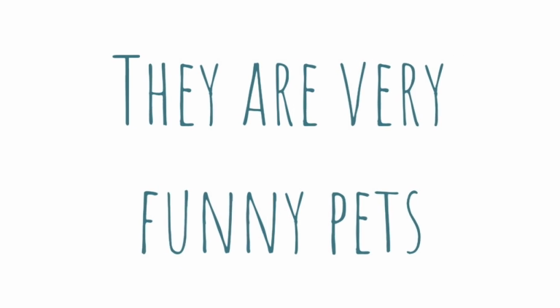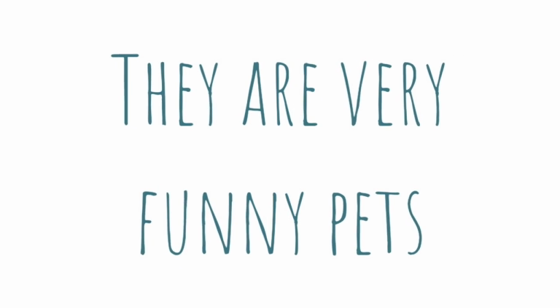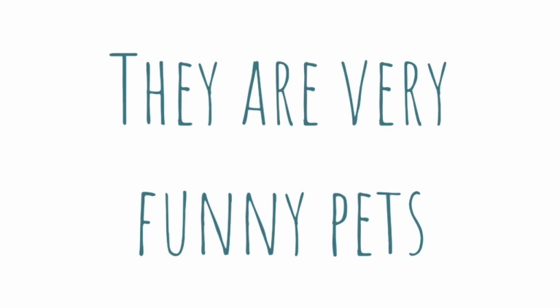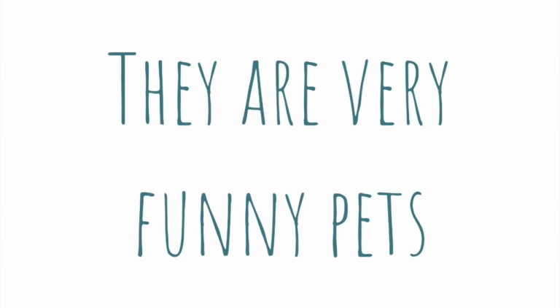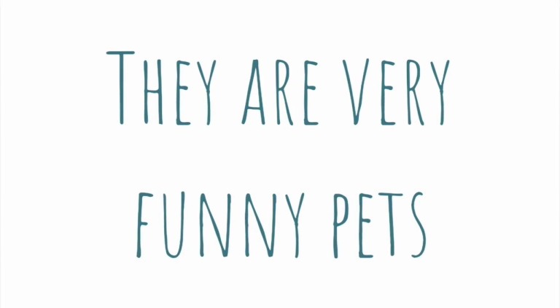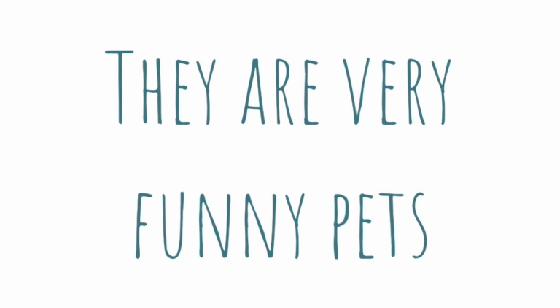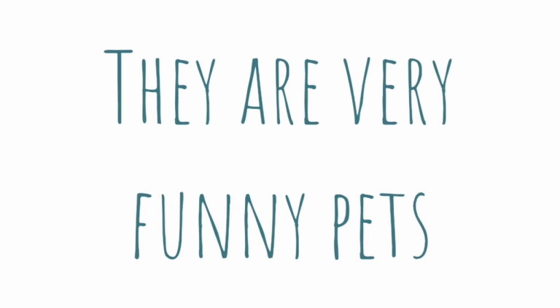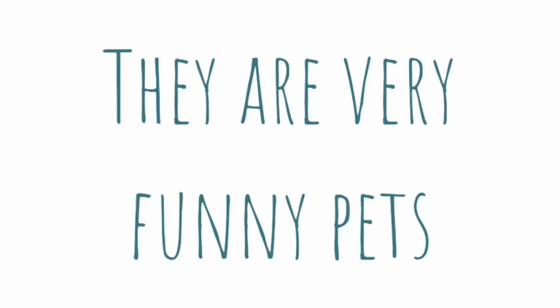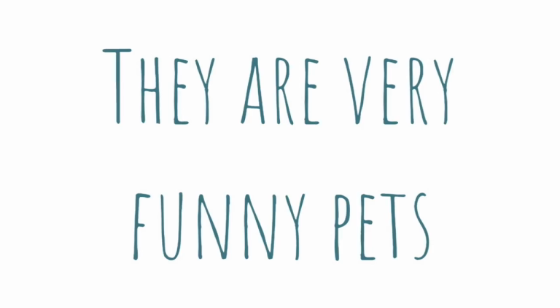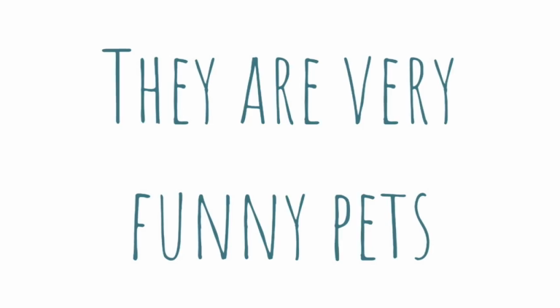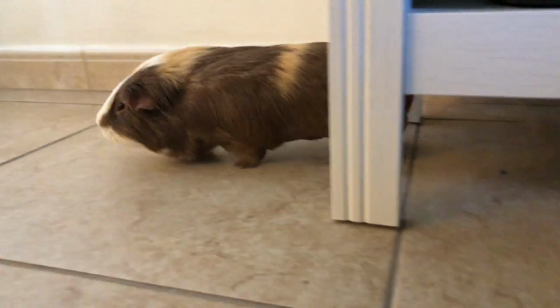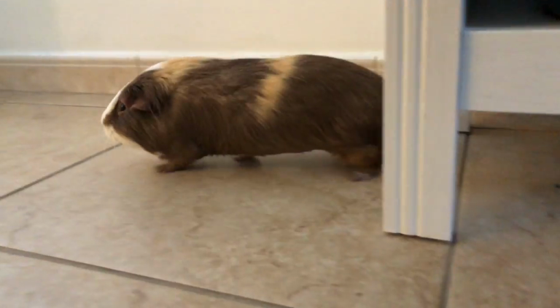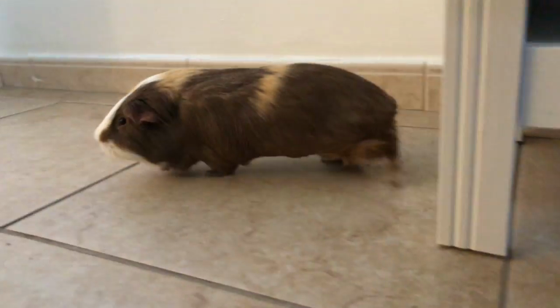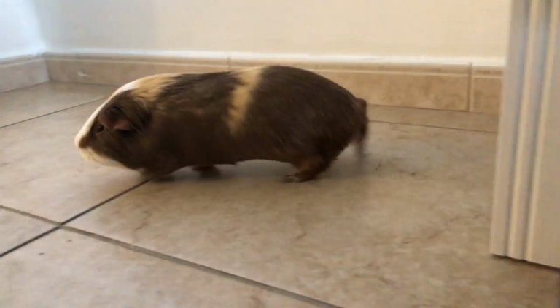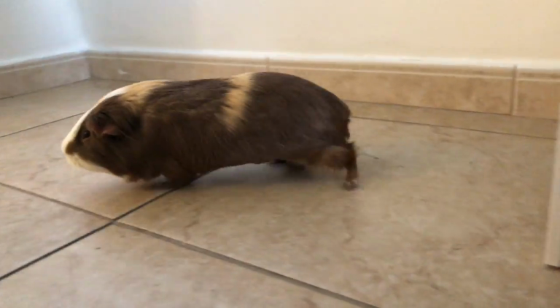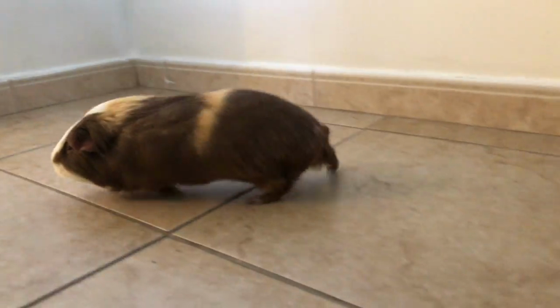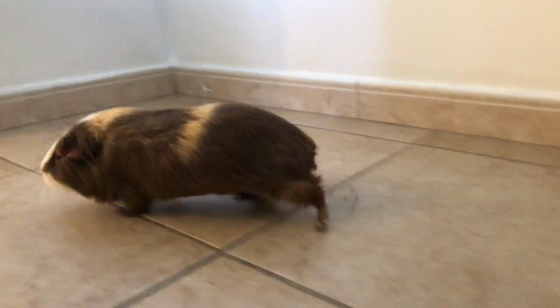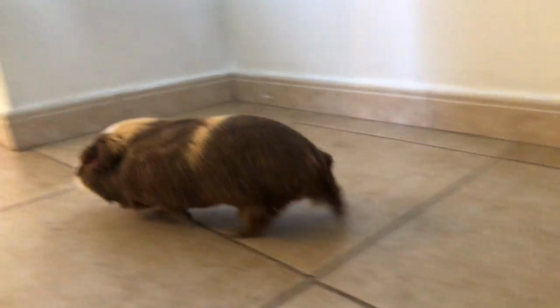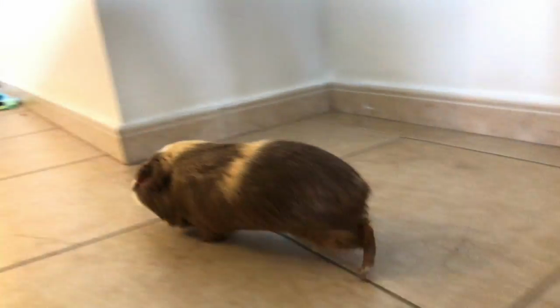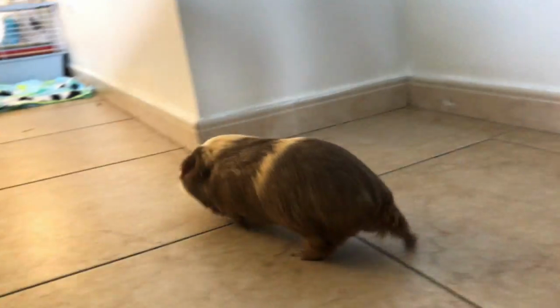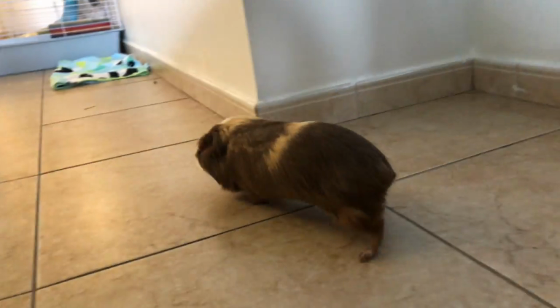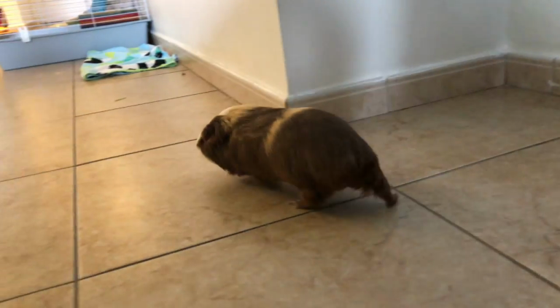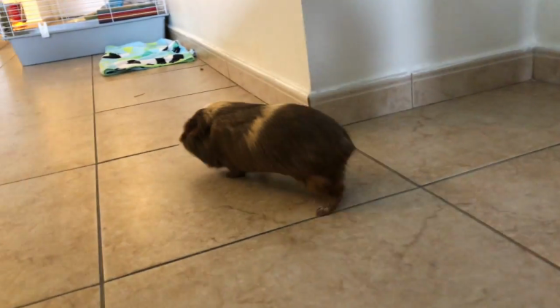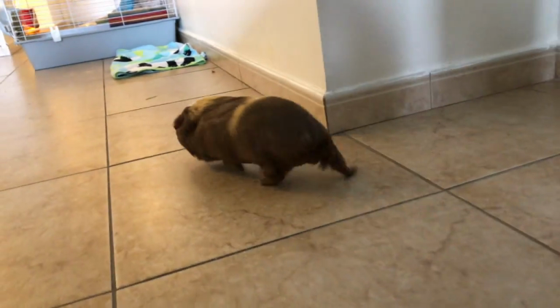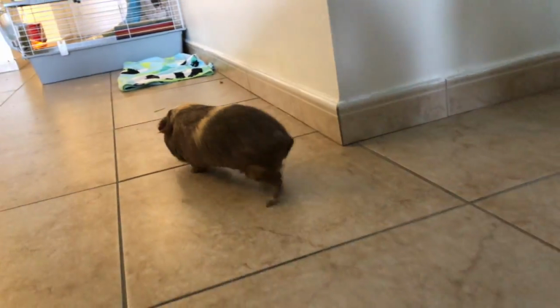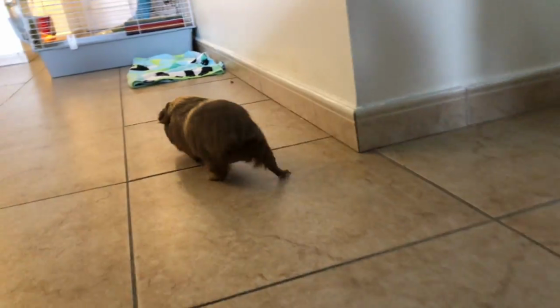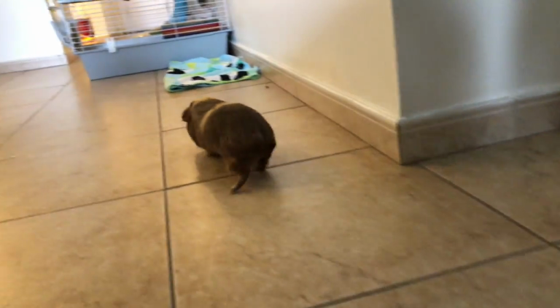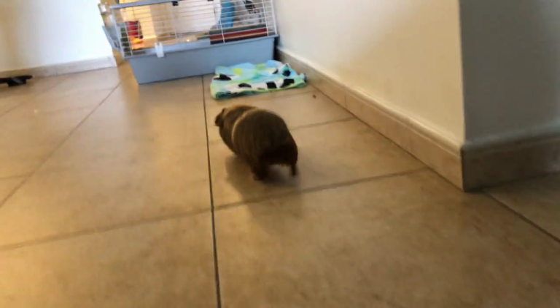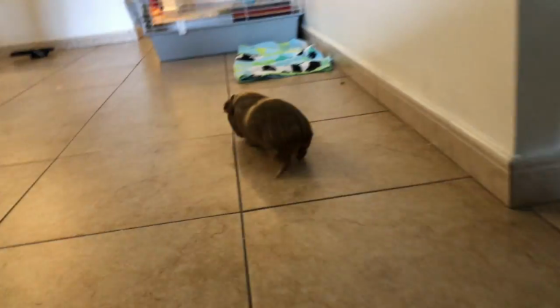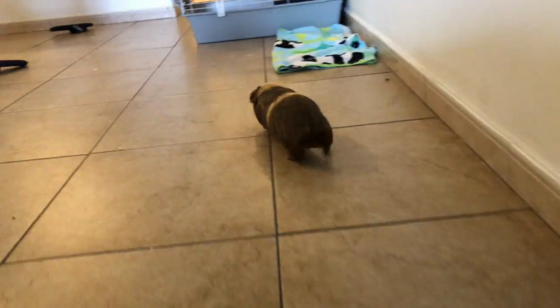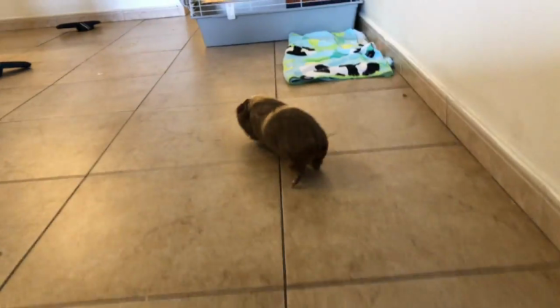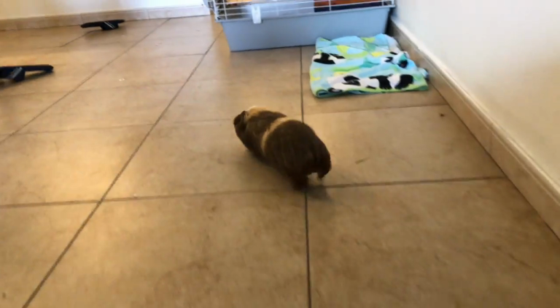During the day when I'm home I'll just let him run around the house so he doesn't feel trapped in that little cage so often.